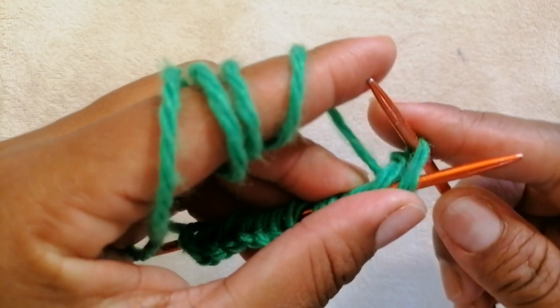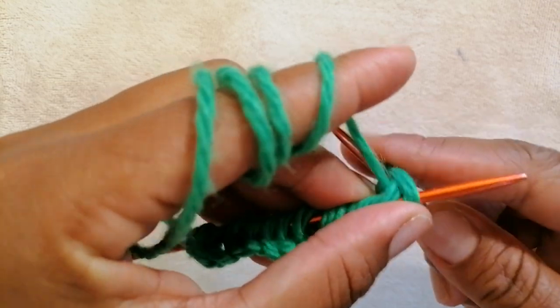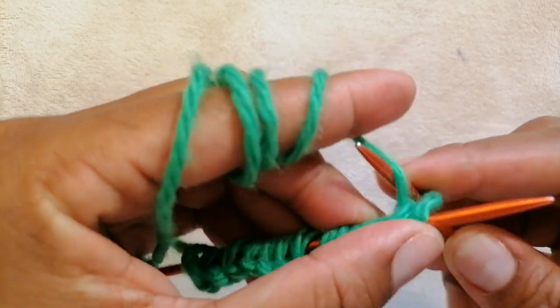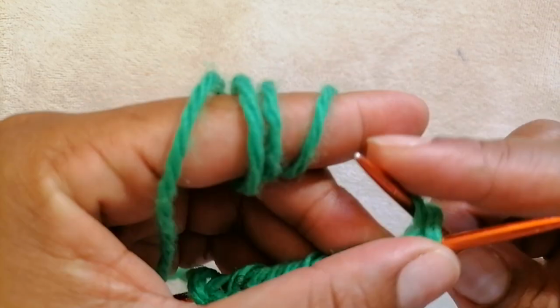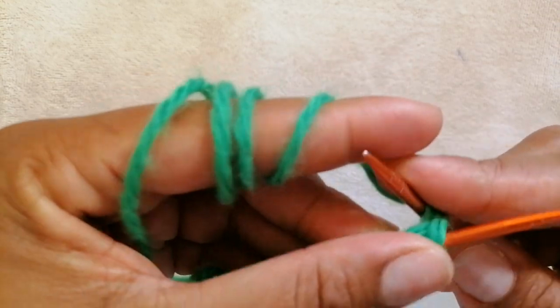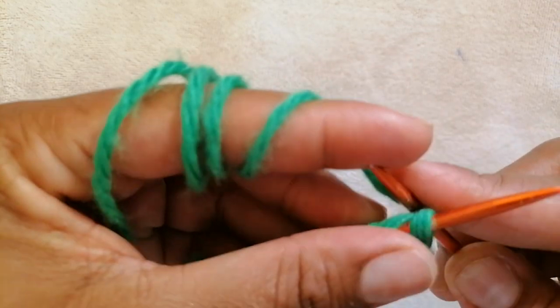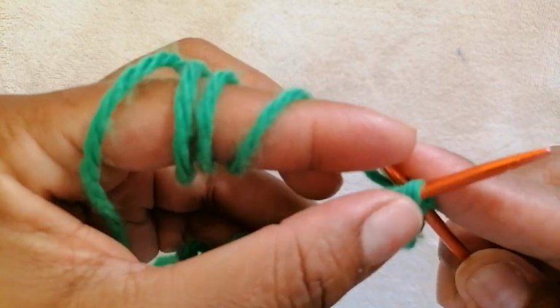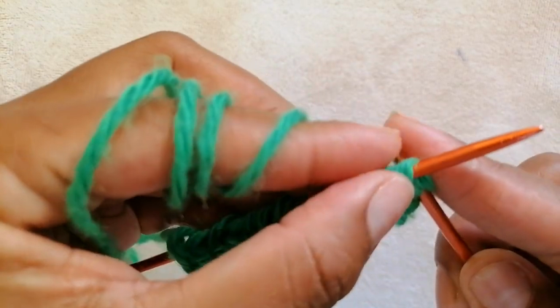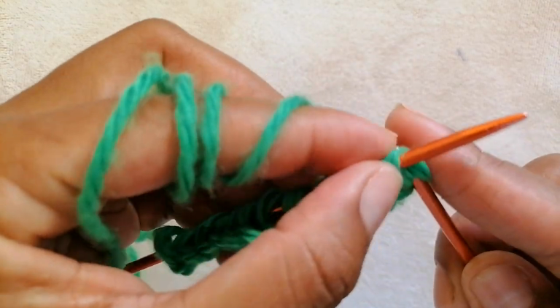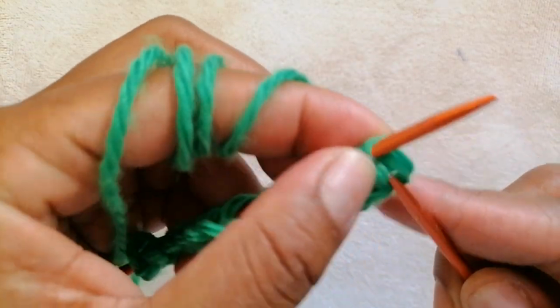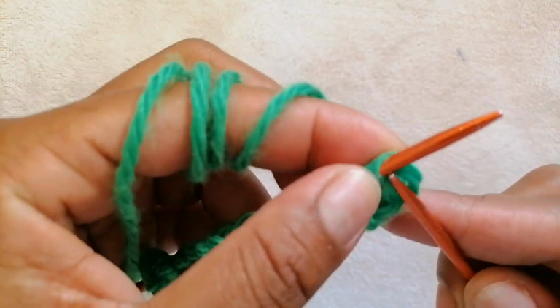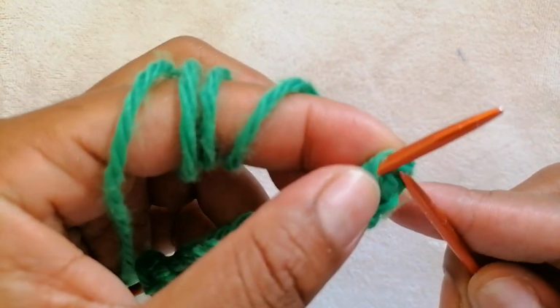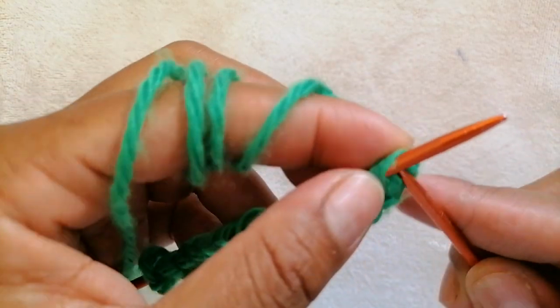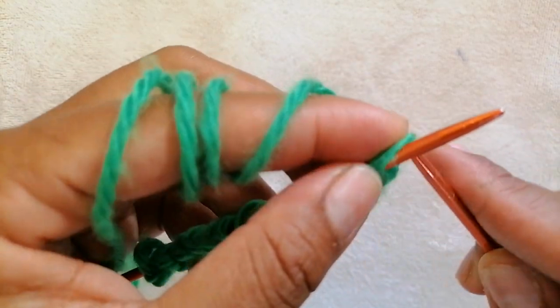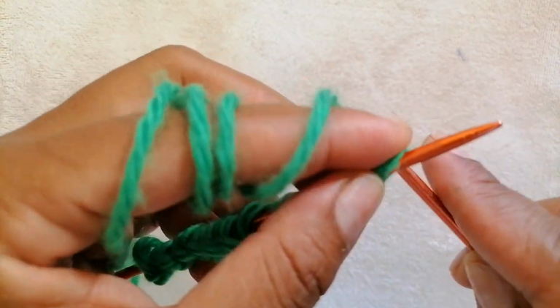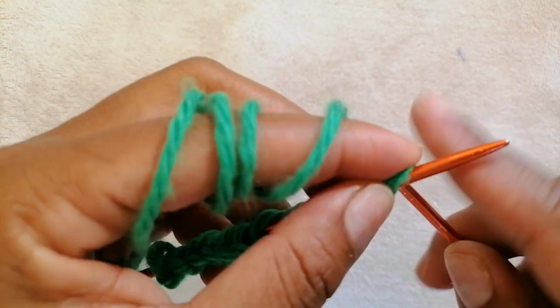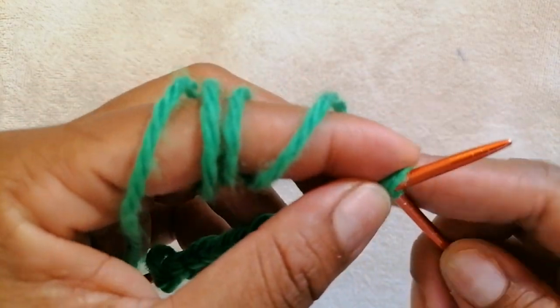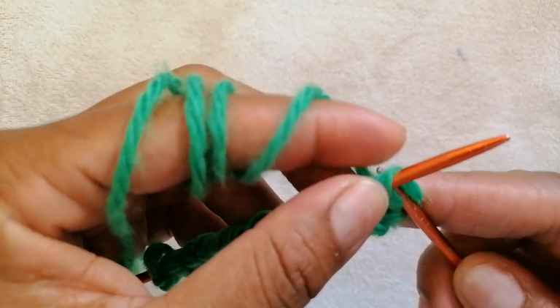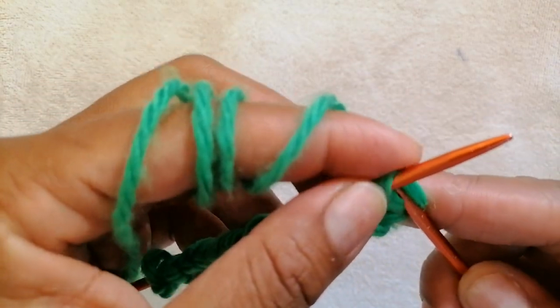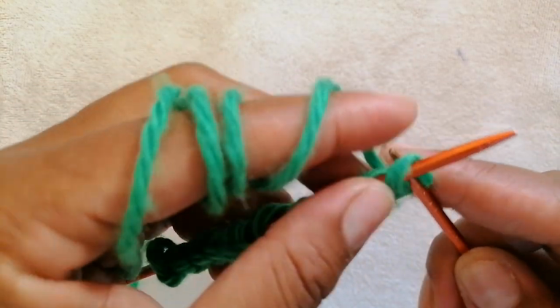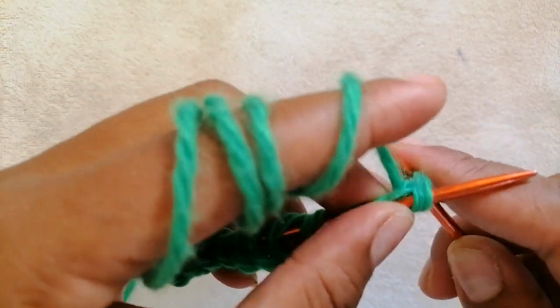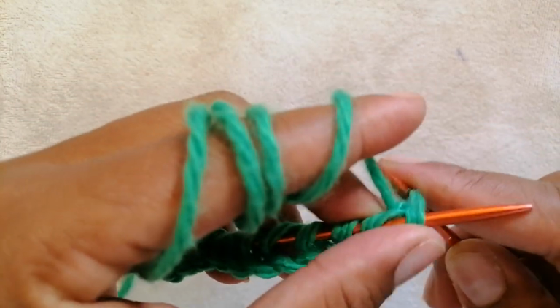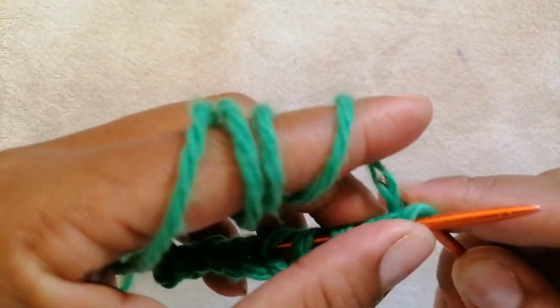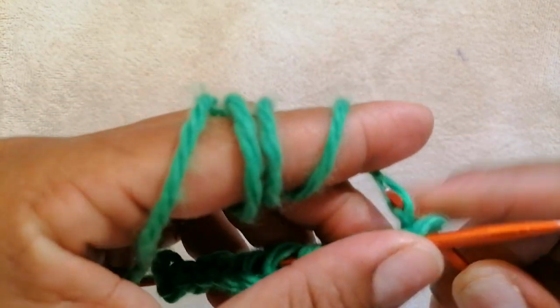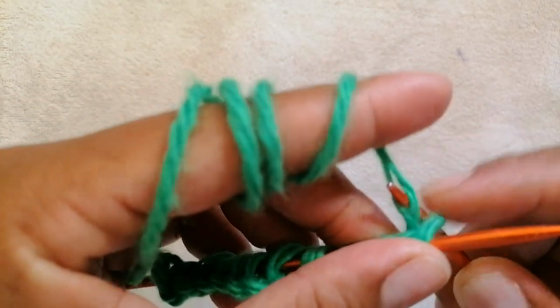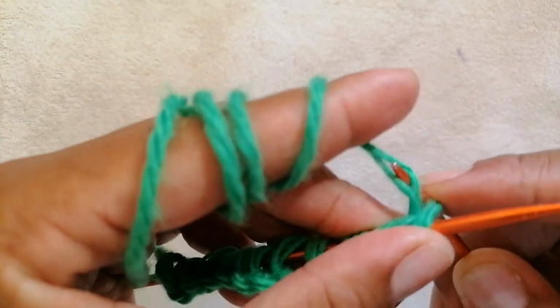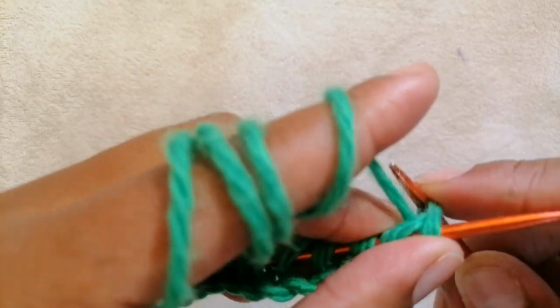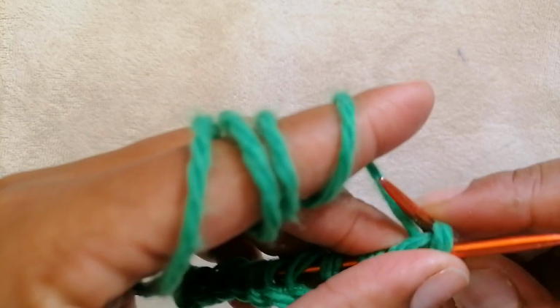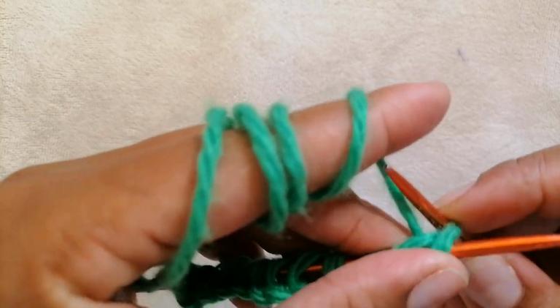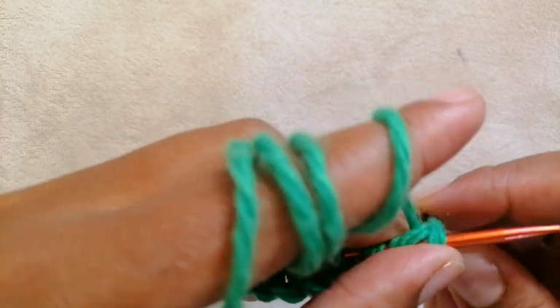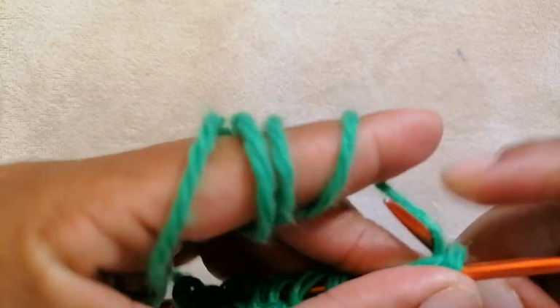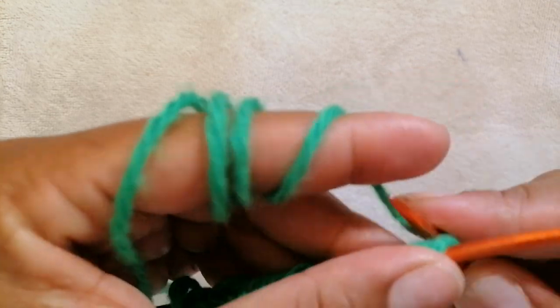For row 1, we are going to knit every stitch. Knit all the stitches.